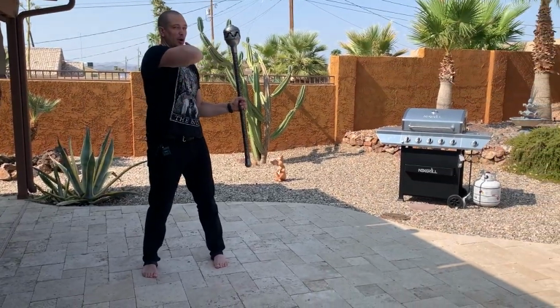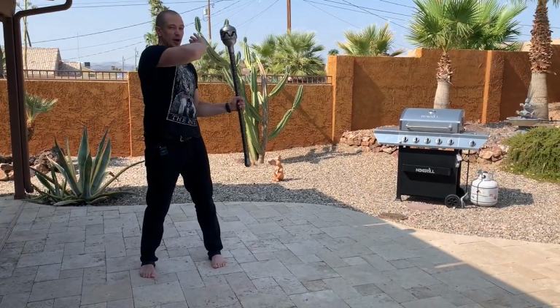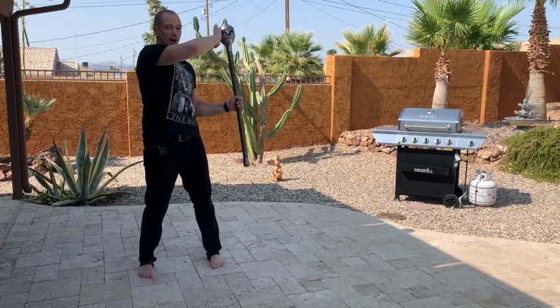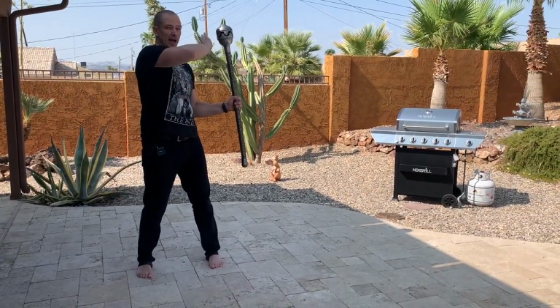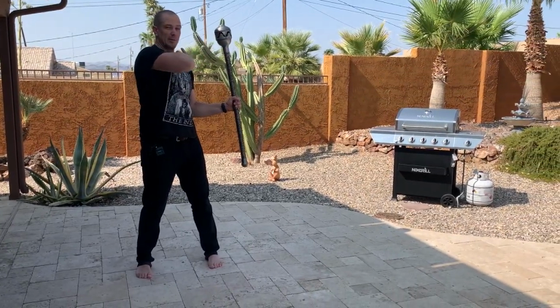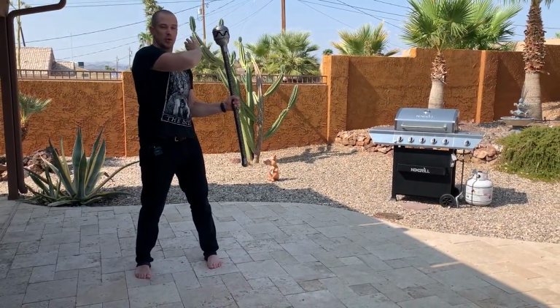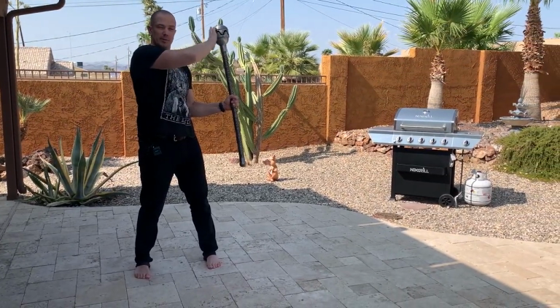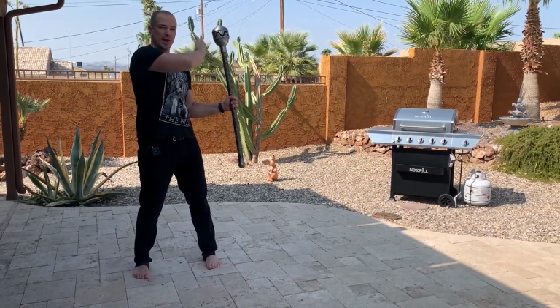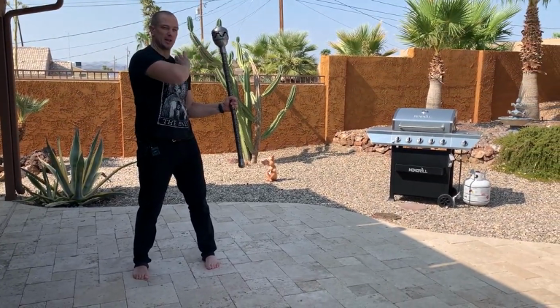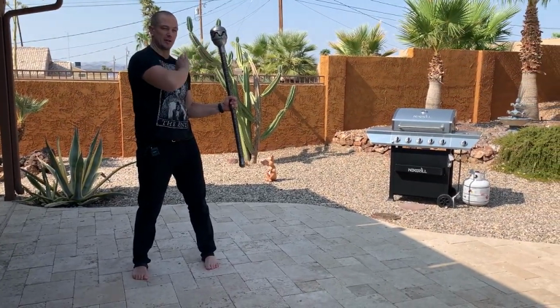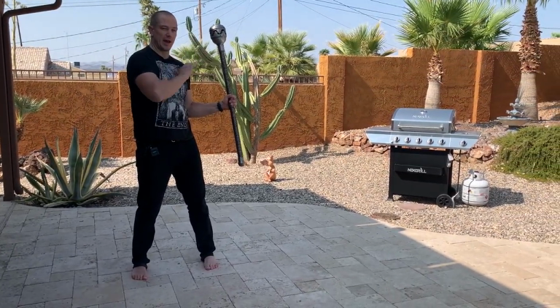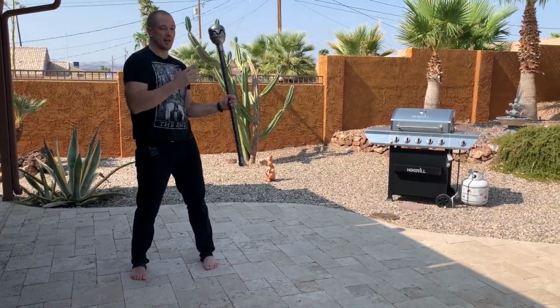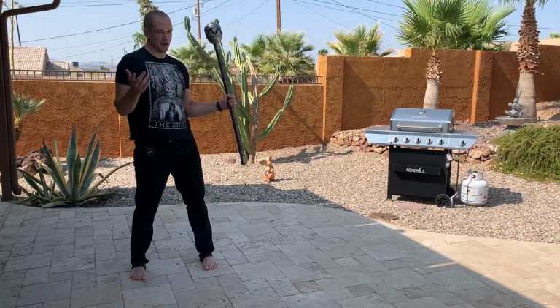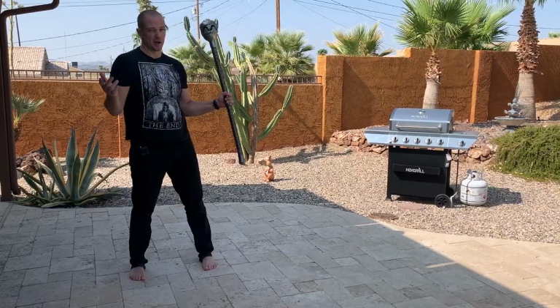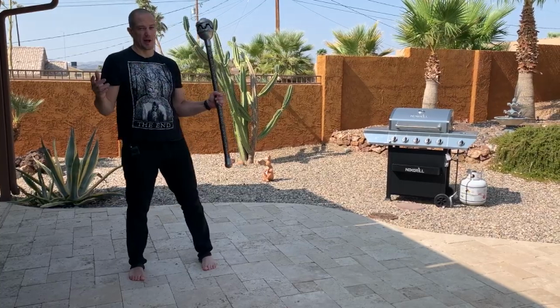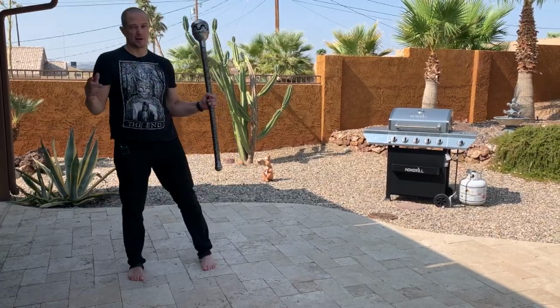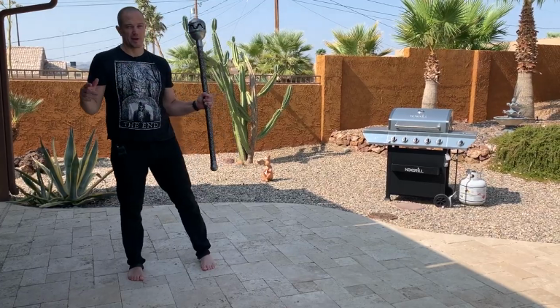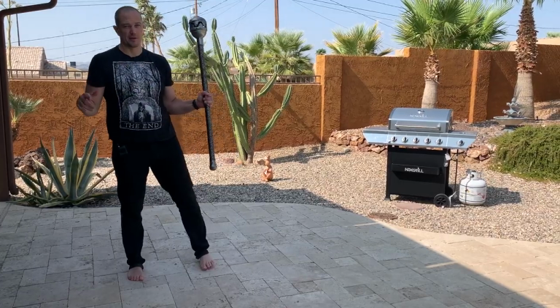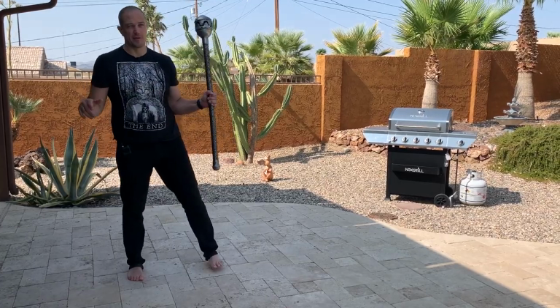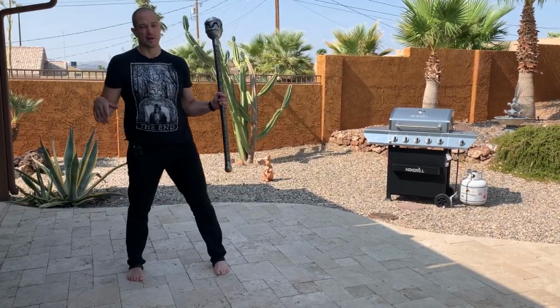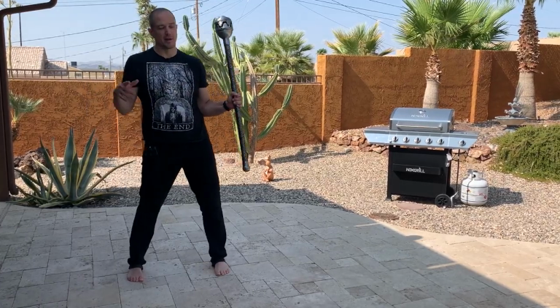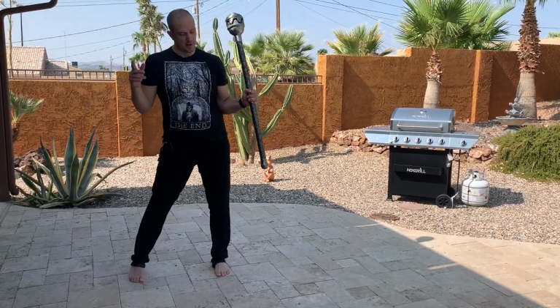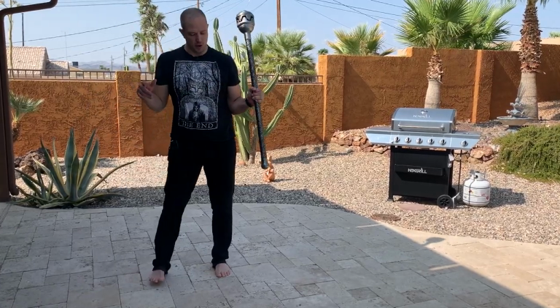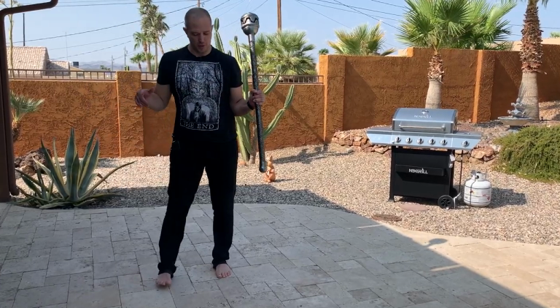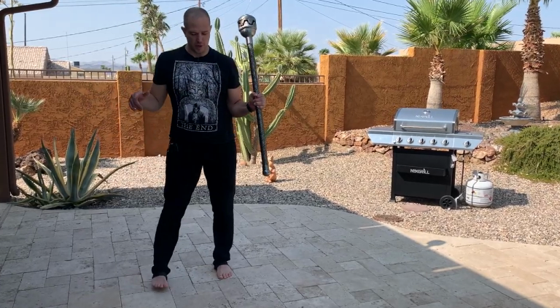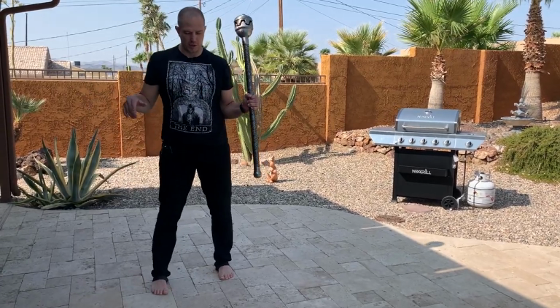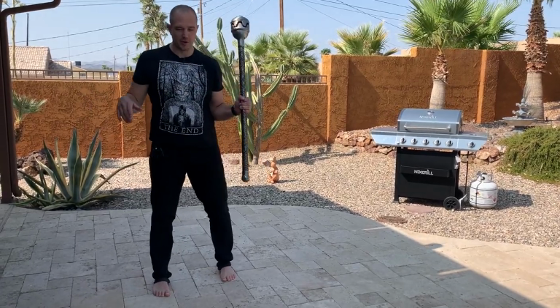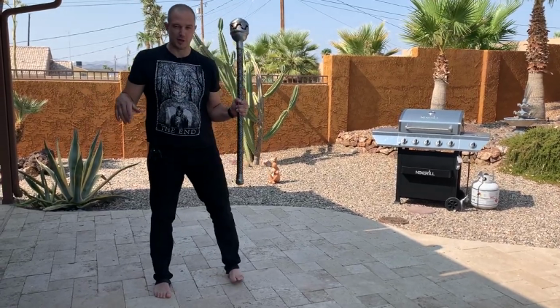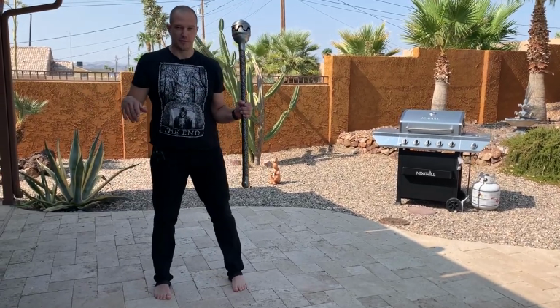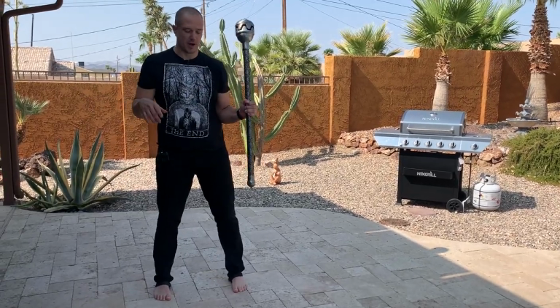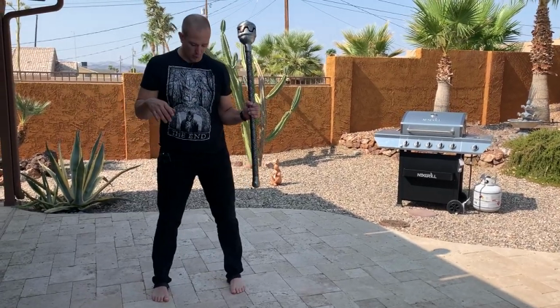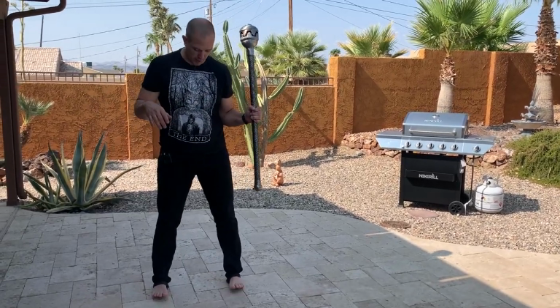Put your hand between the mace and your face if you are going to clock yourself in the face. You always want your teeth — your teeth are very important.